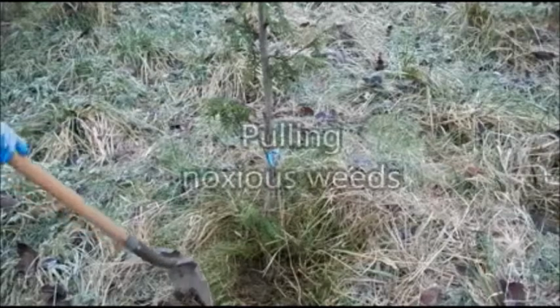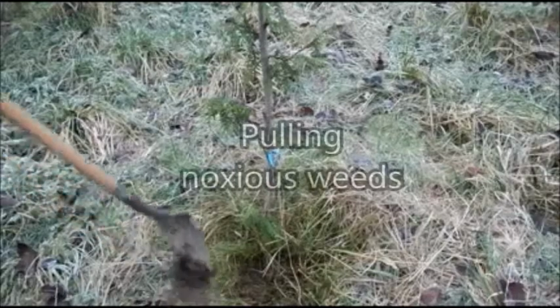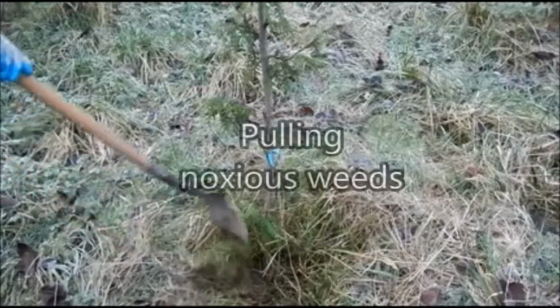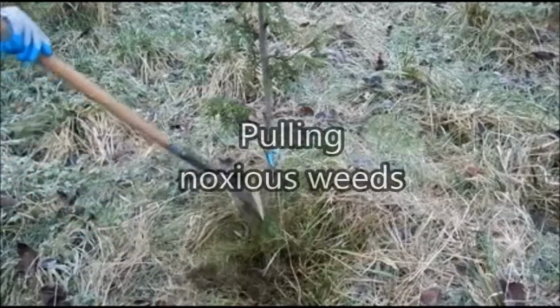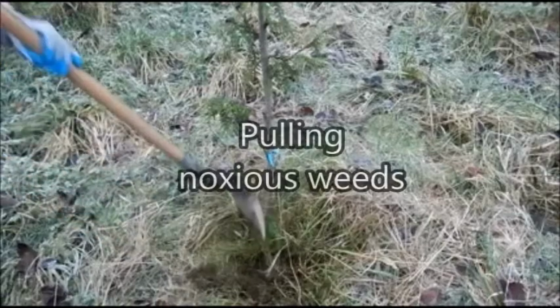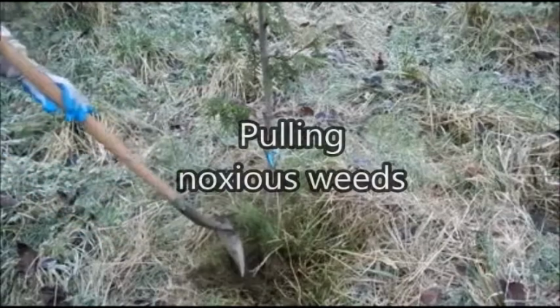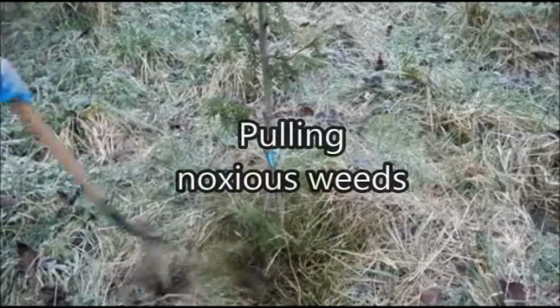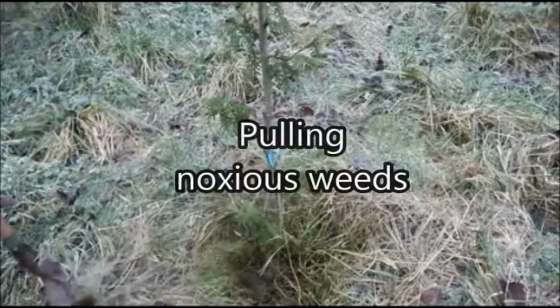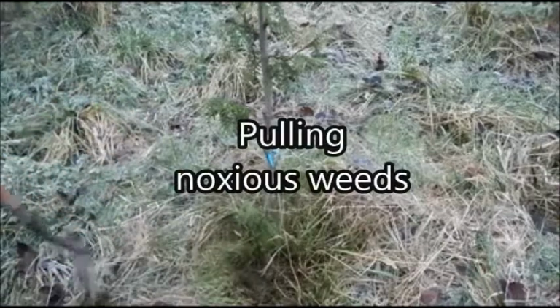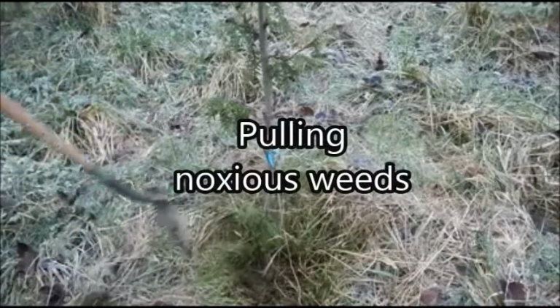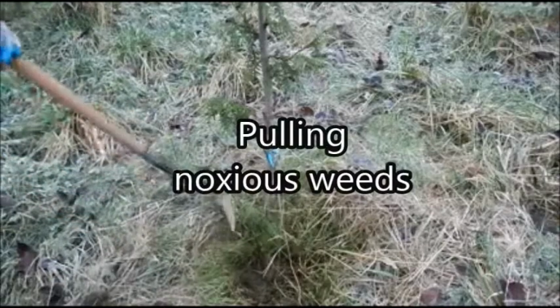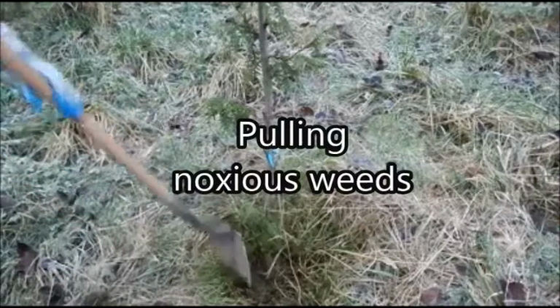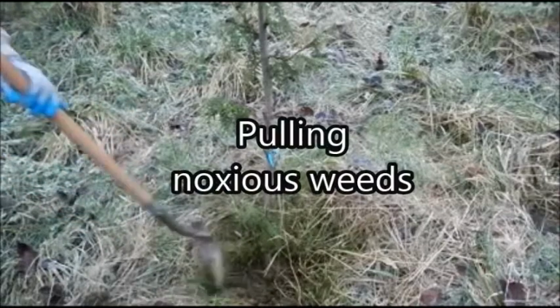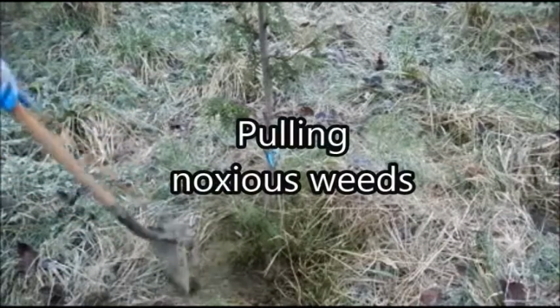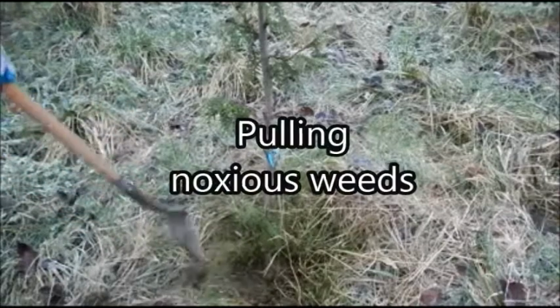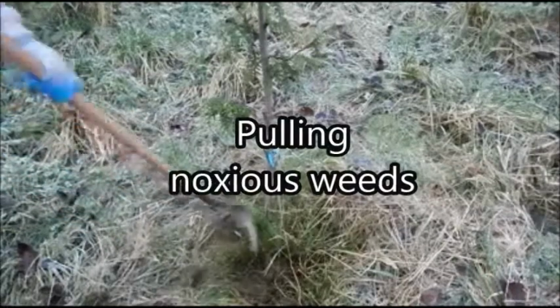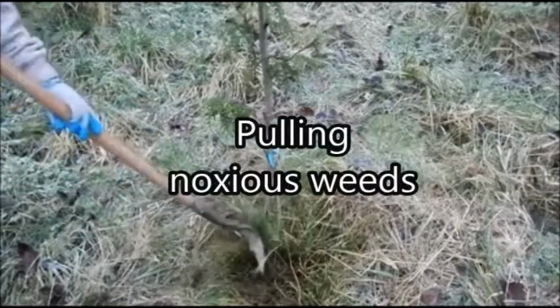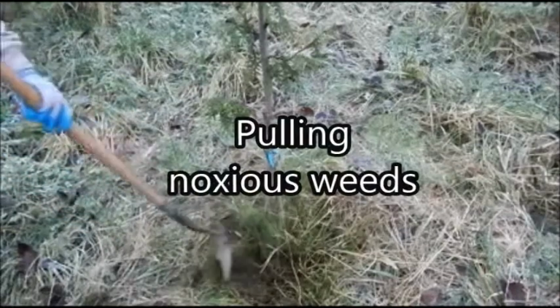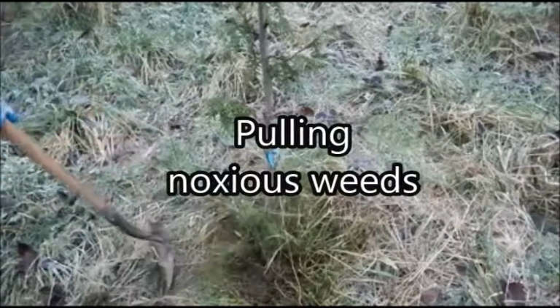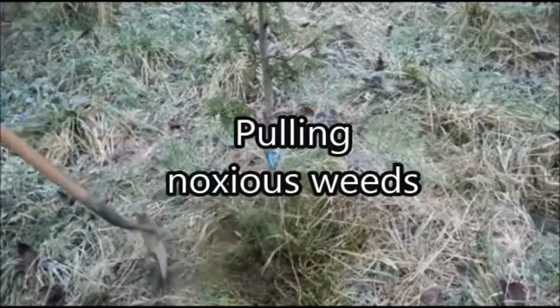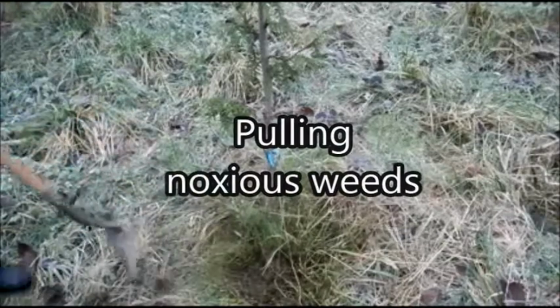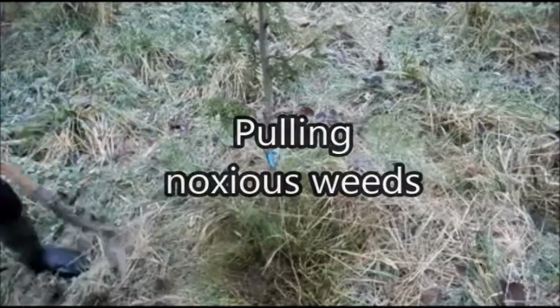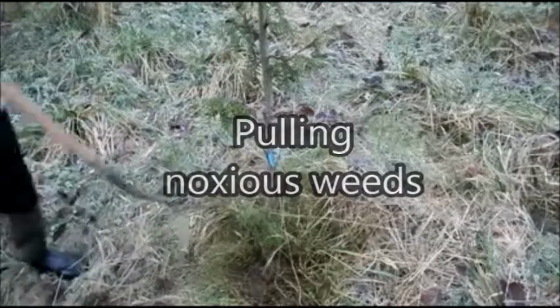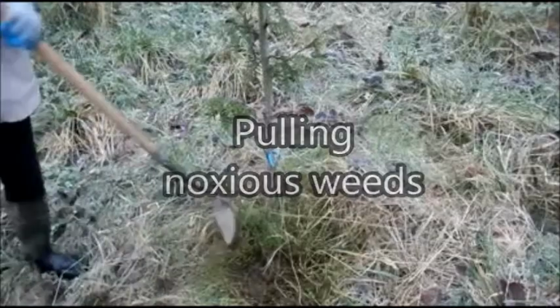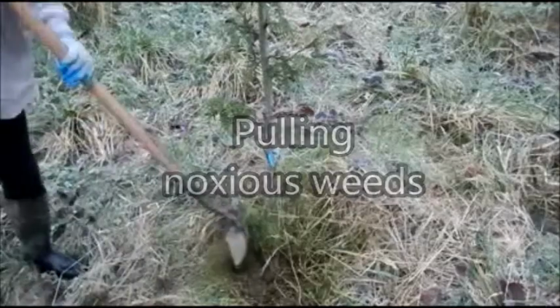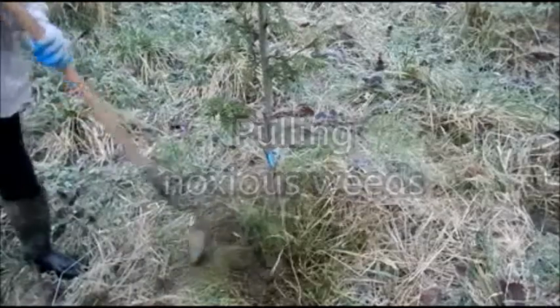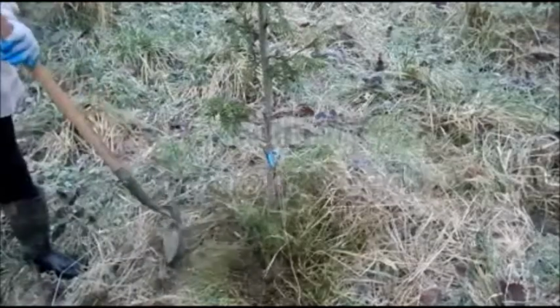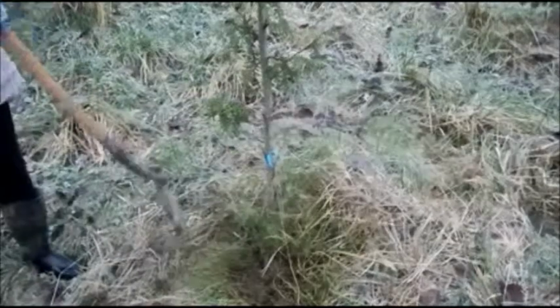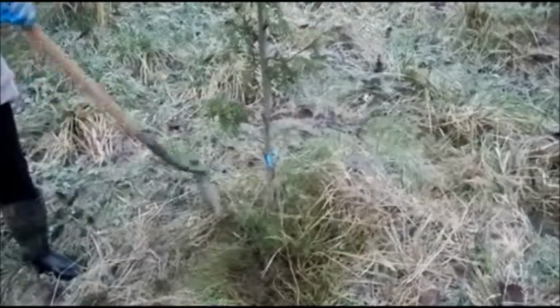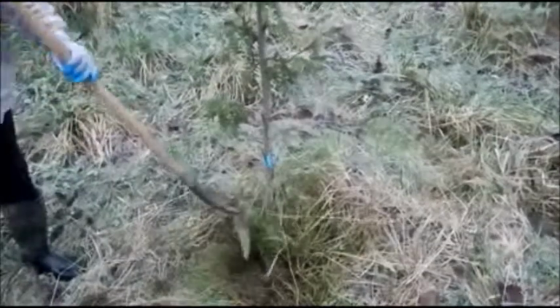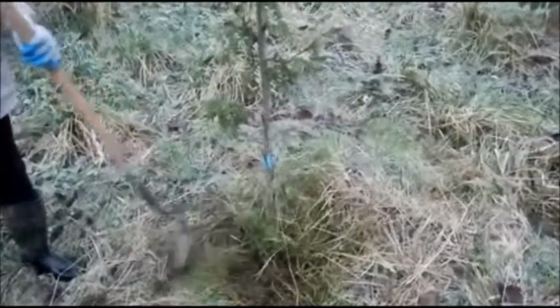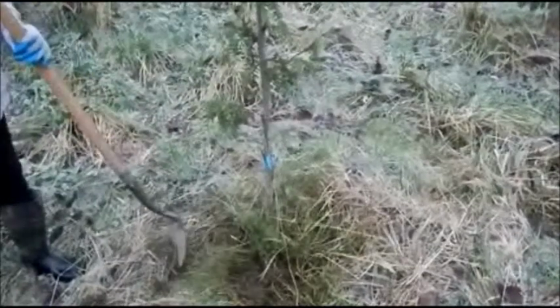So this tree is being suffocated by these grasses. I'm clearing them away a little bit.